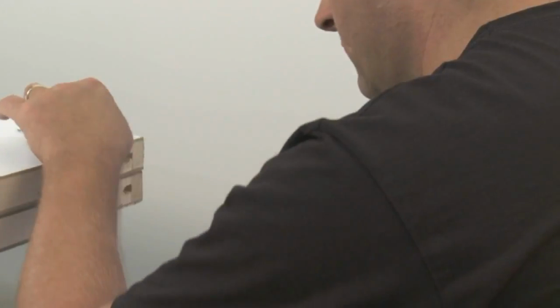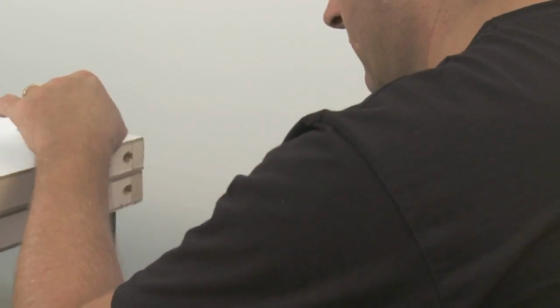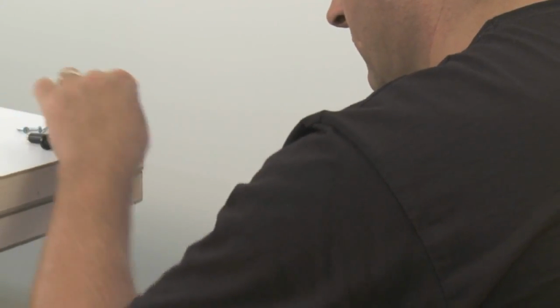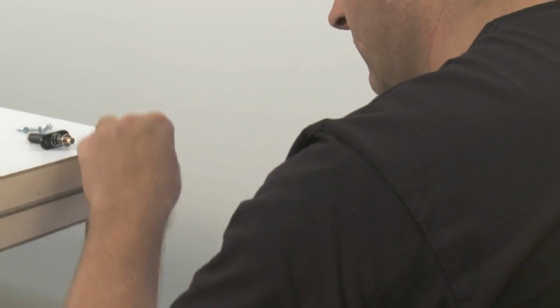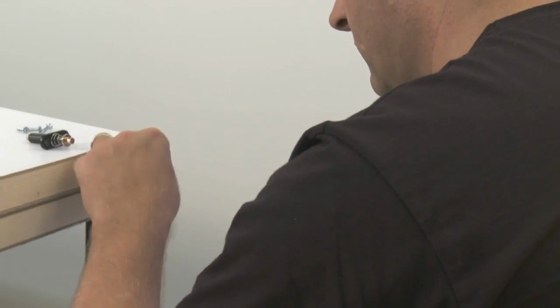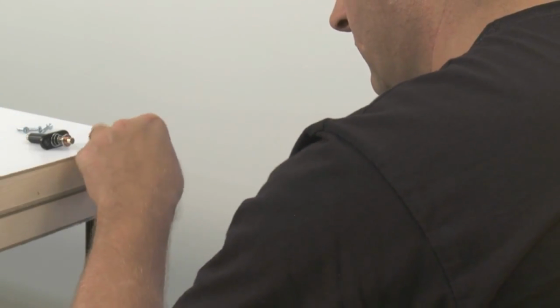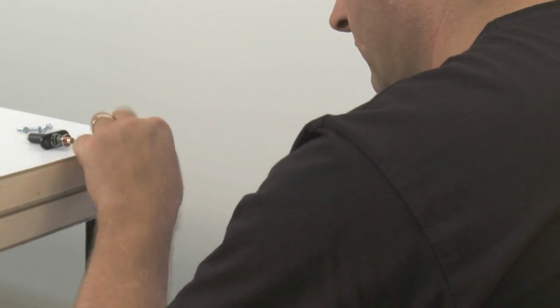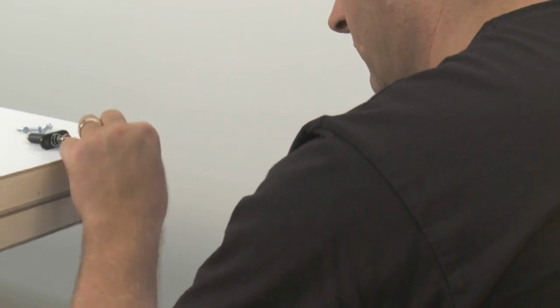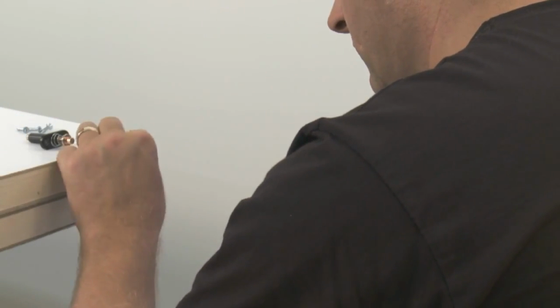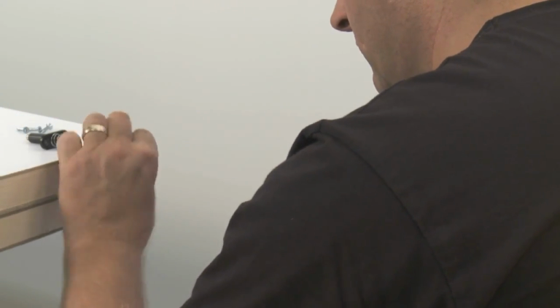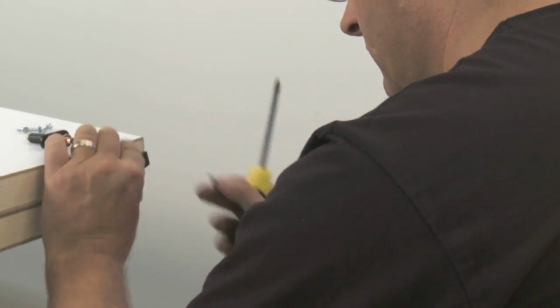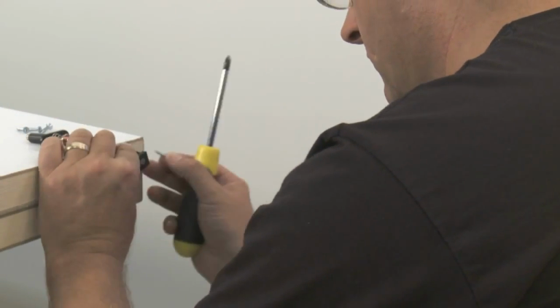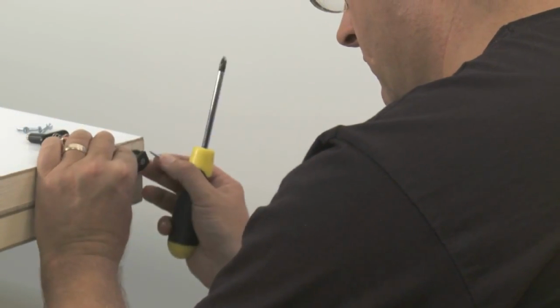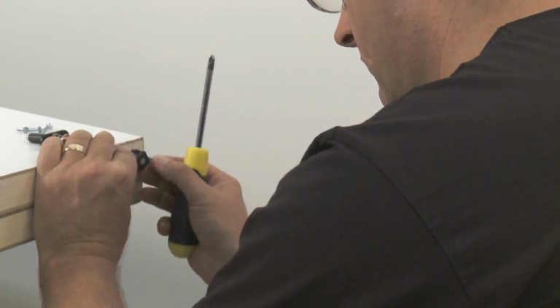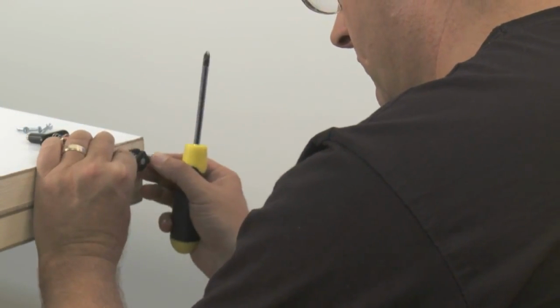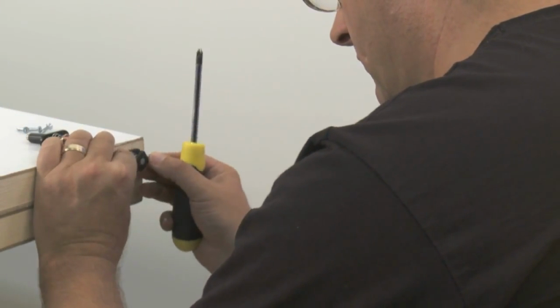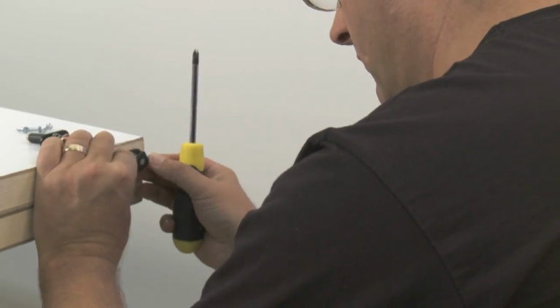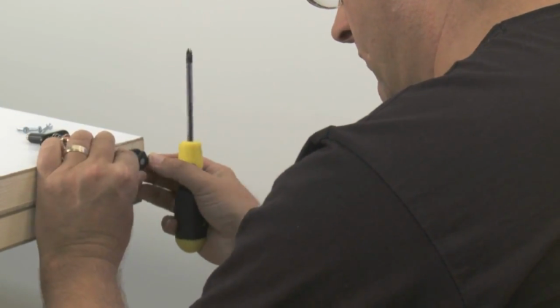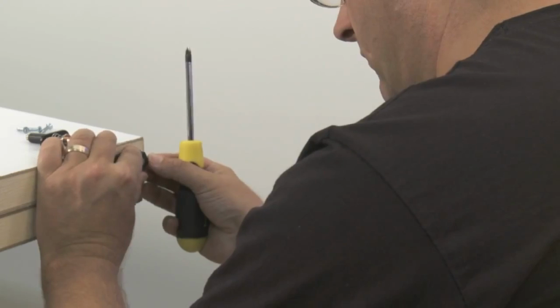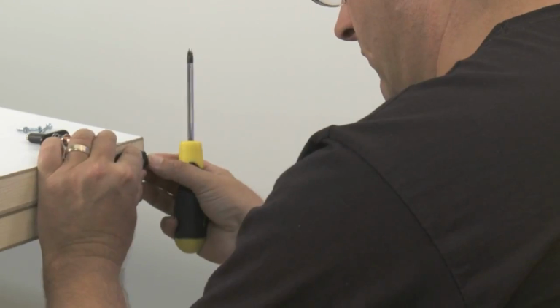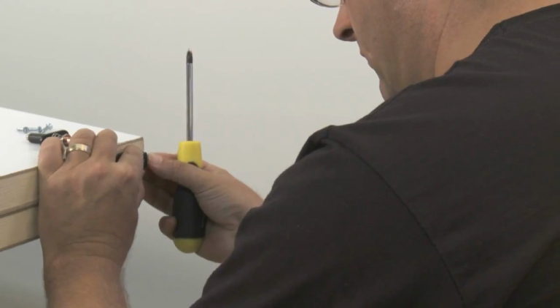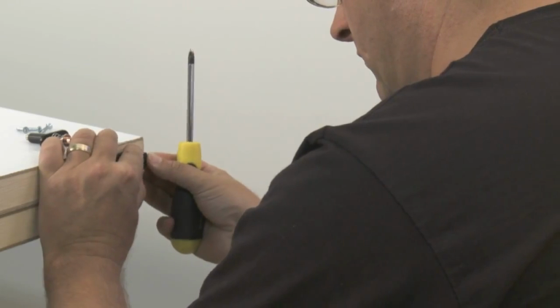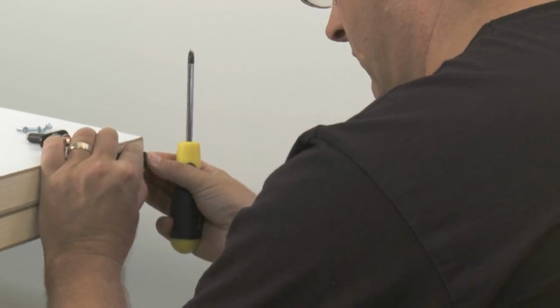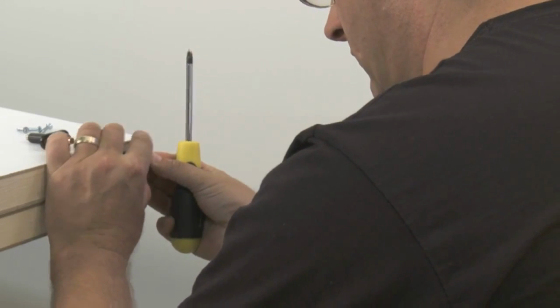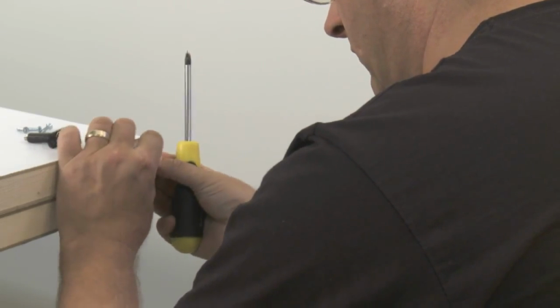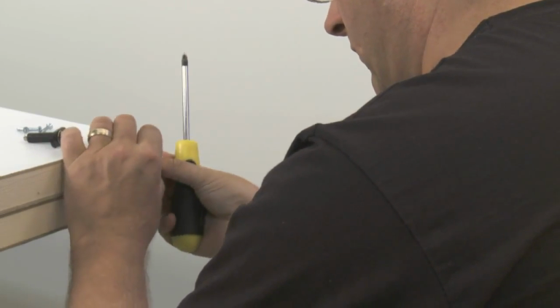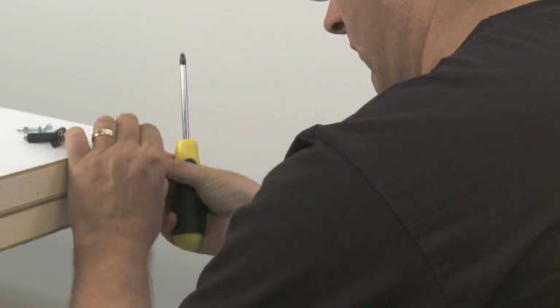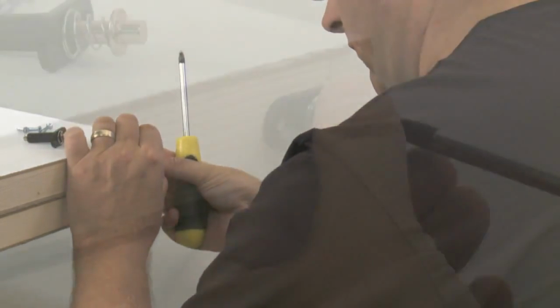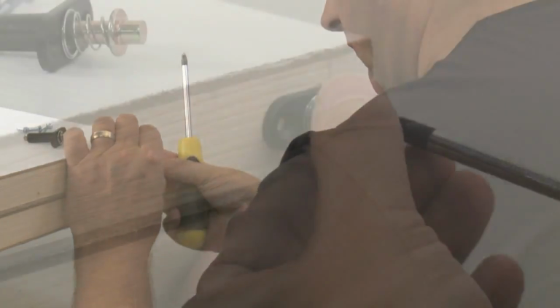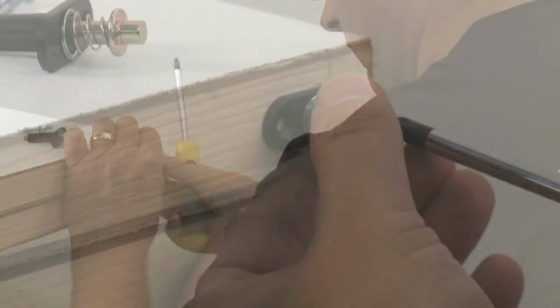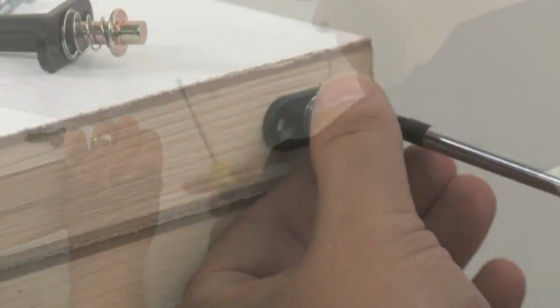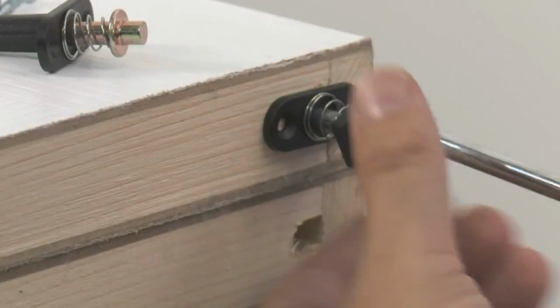Push fit the hardware to the relevant holes, then use the screws provided in the kit to secure them to the door.